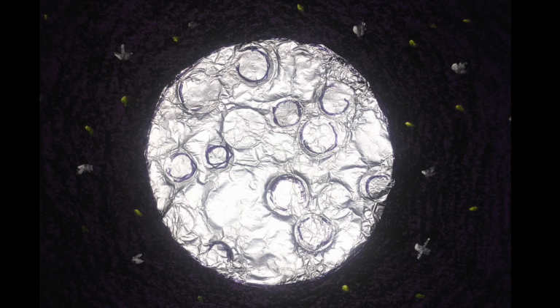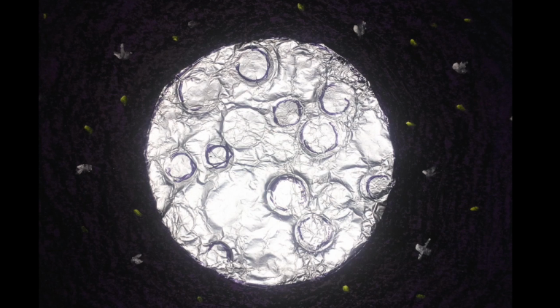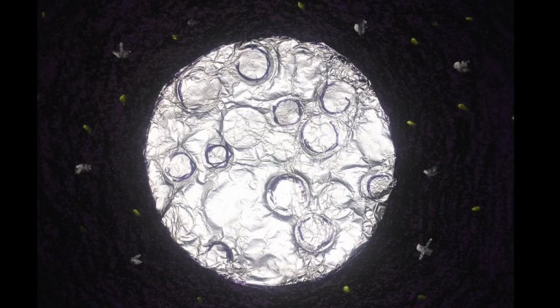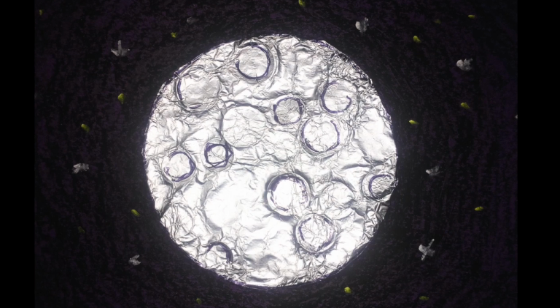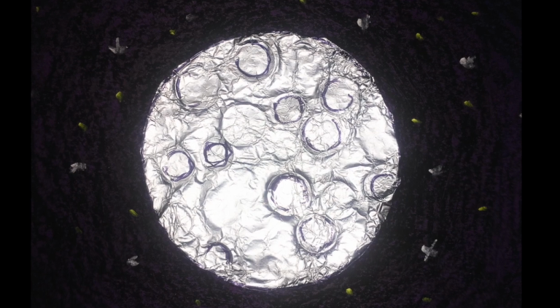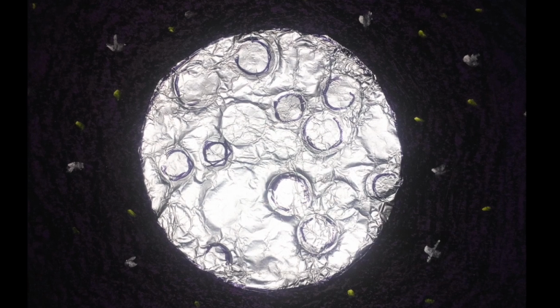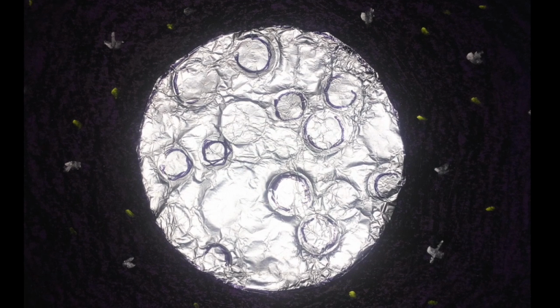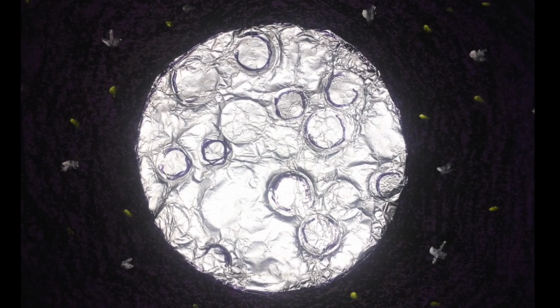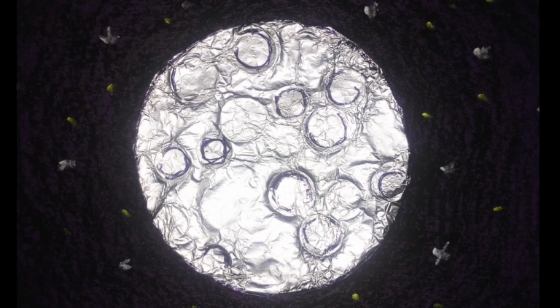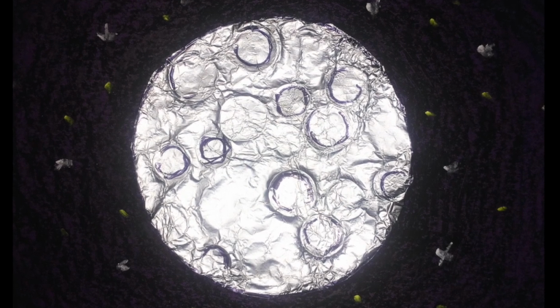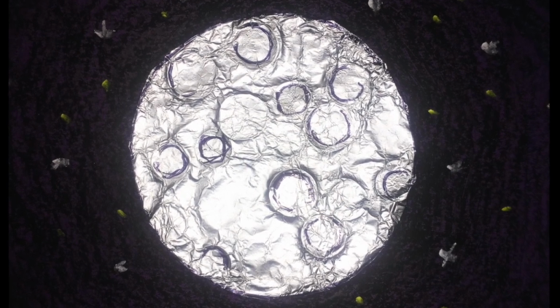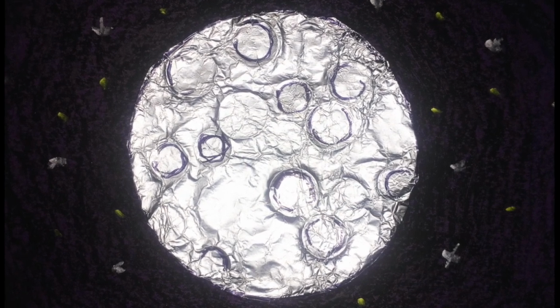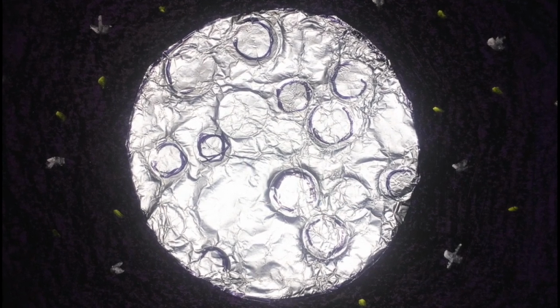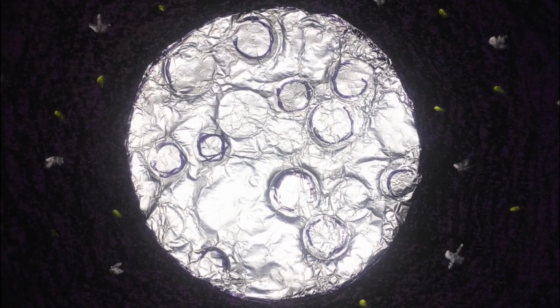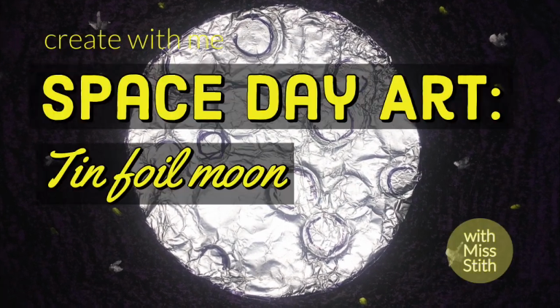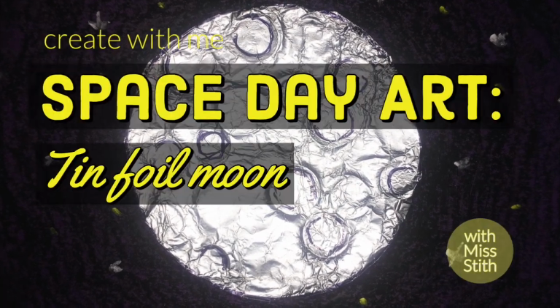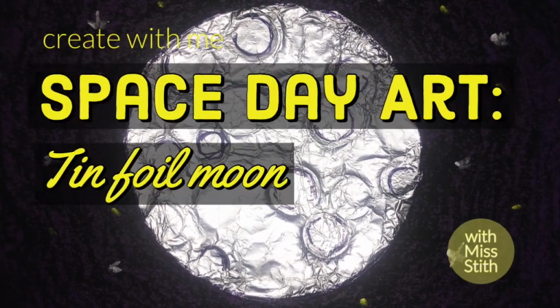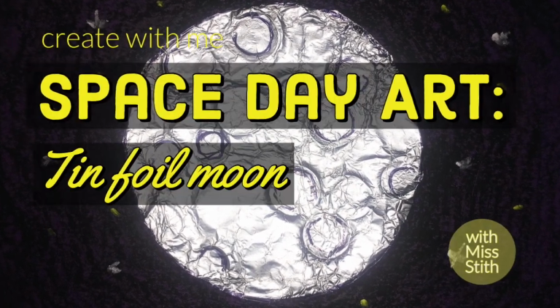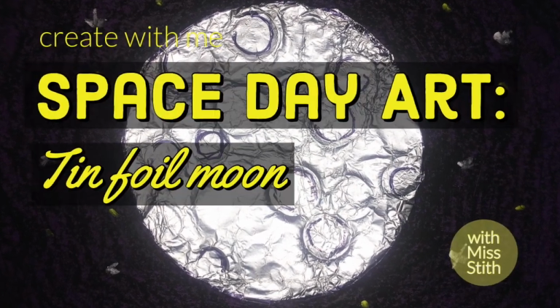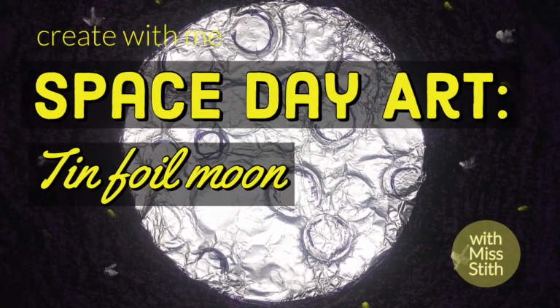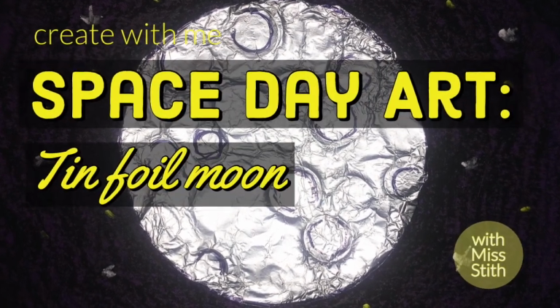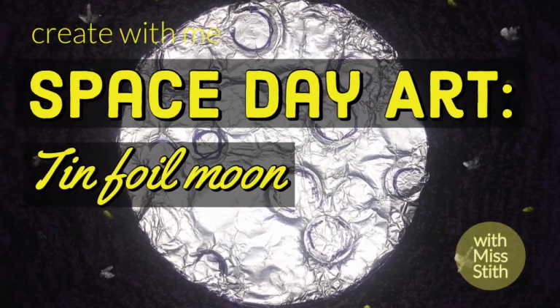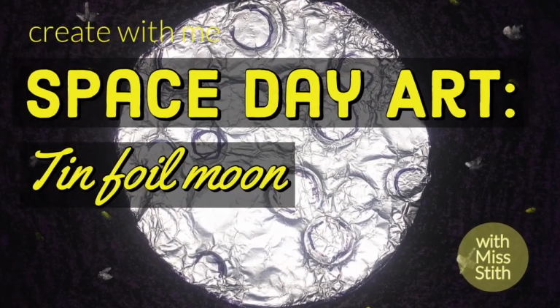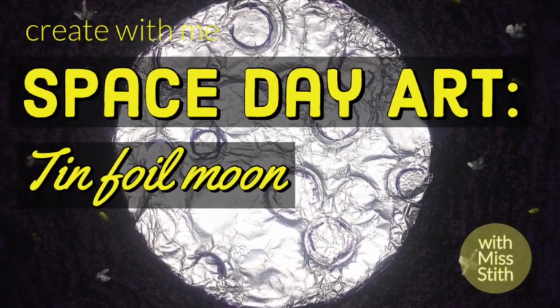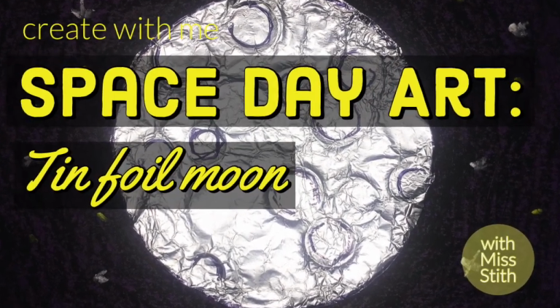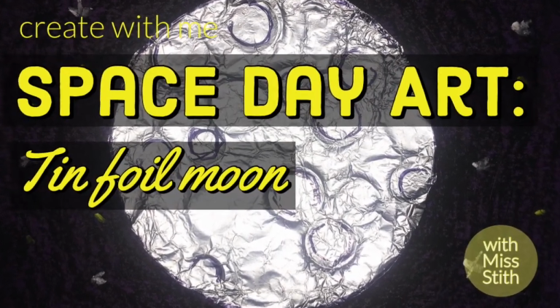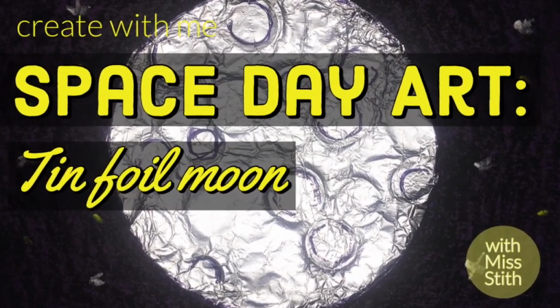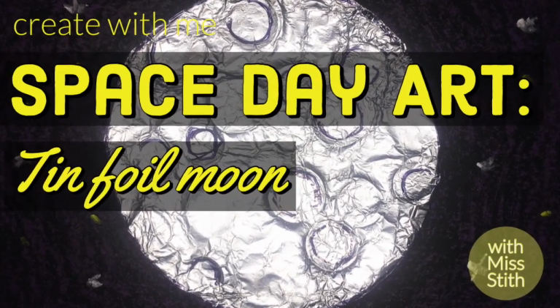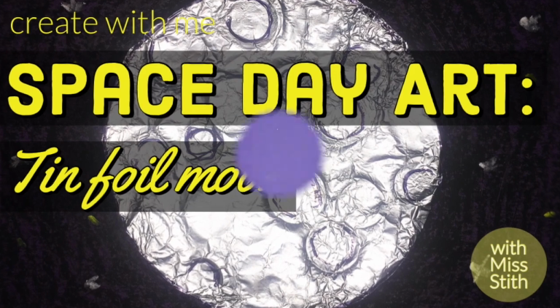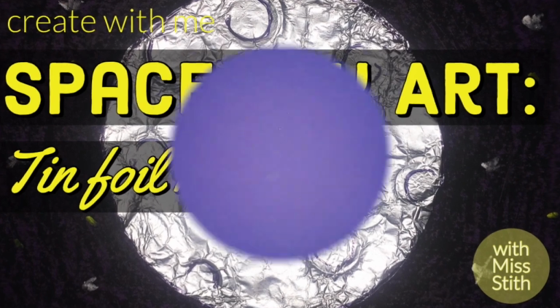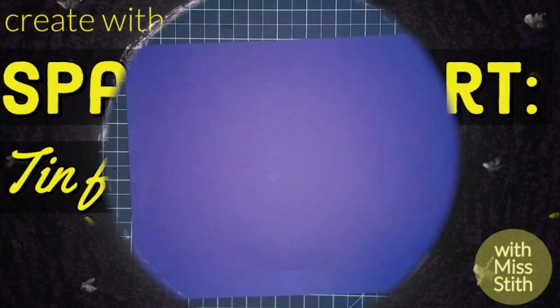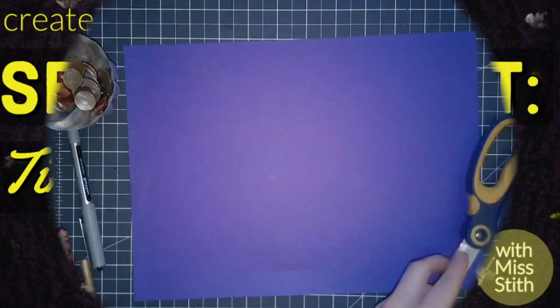Hello everyone, this is Create With Me, Space Day Art, and we will be making a tin foil moon.